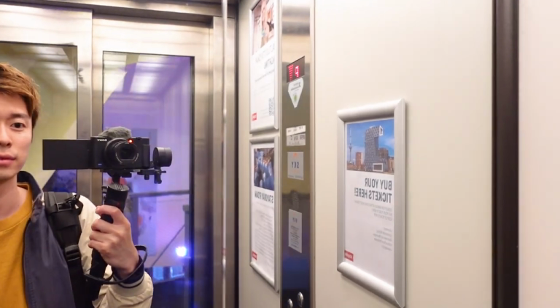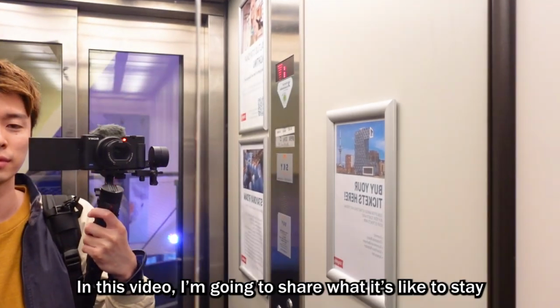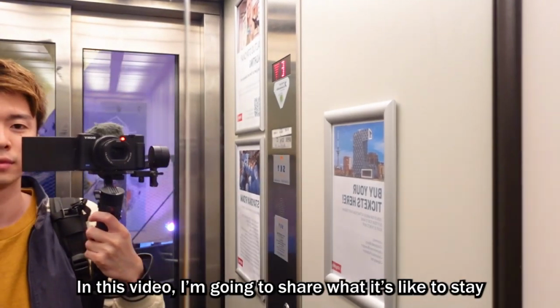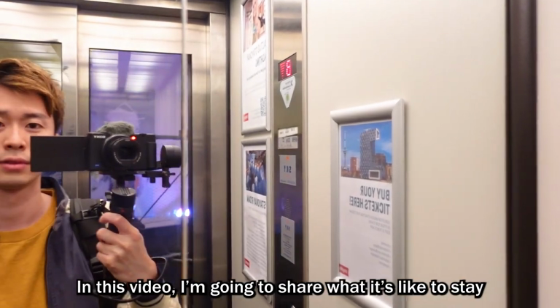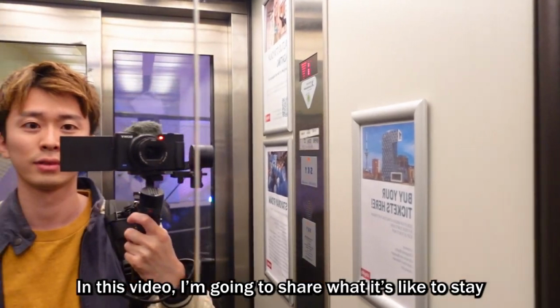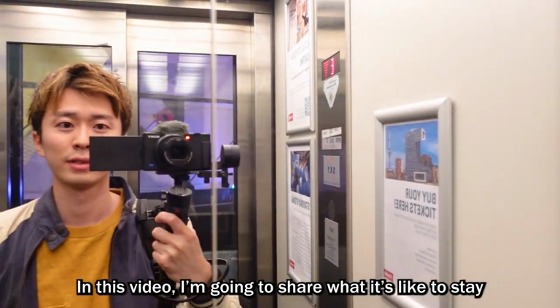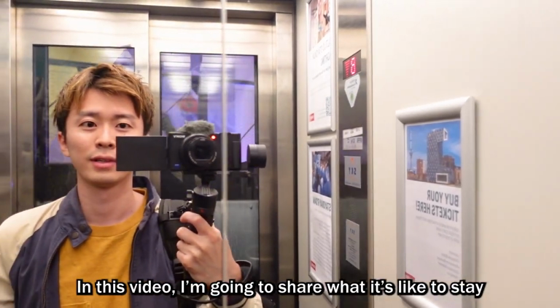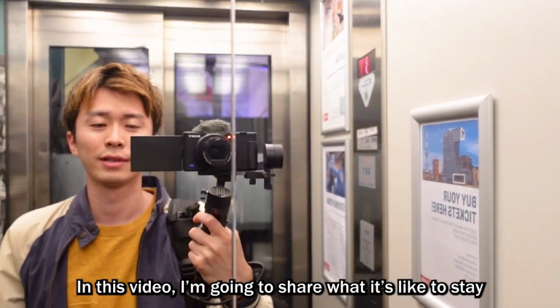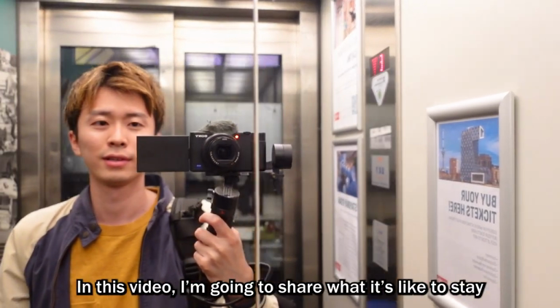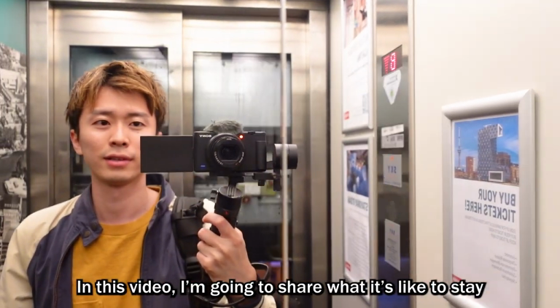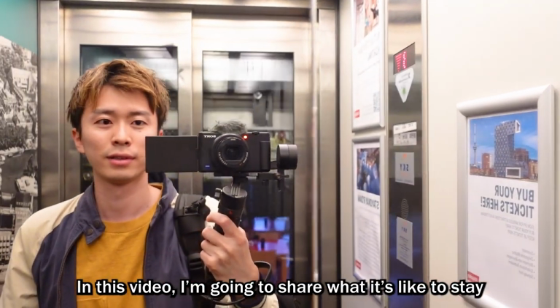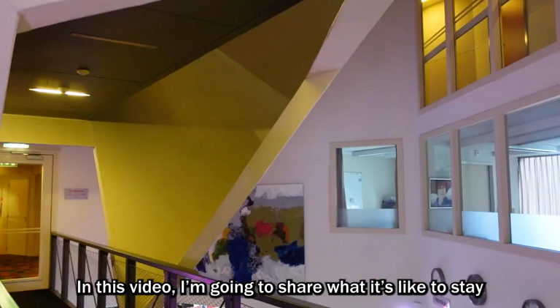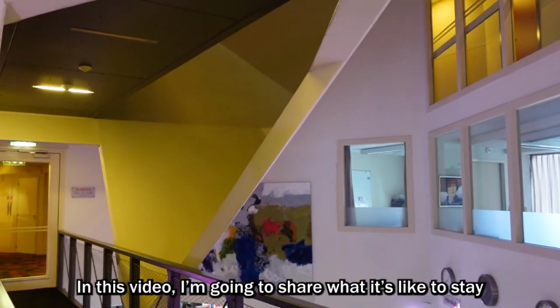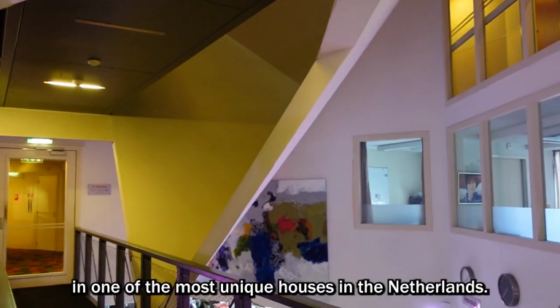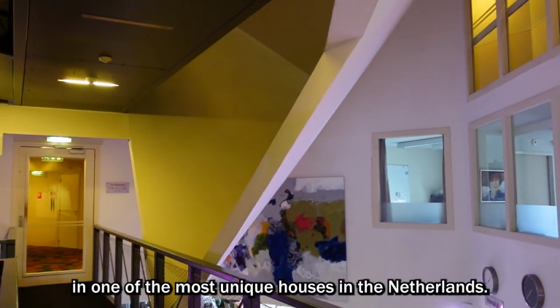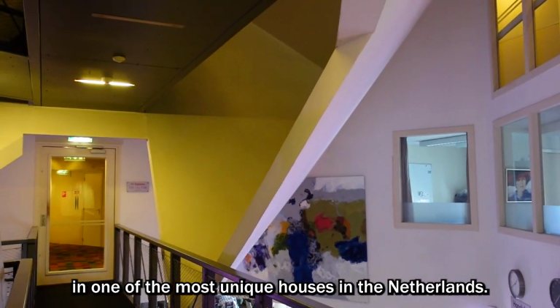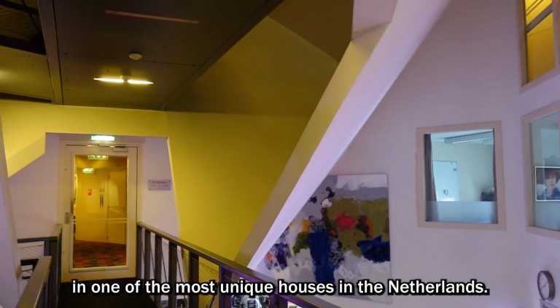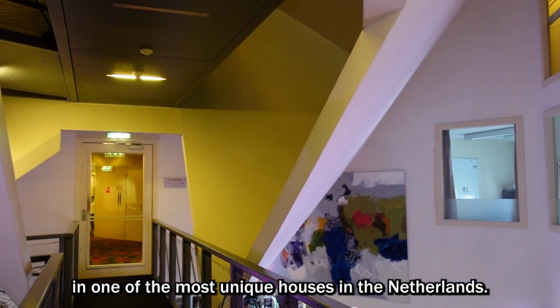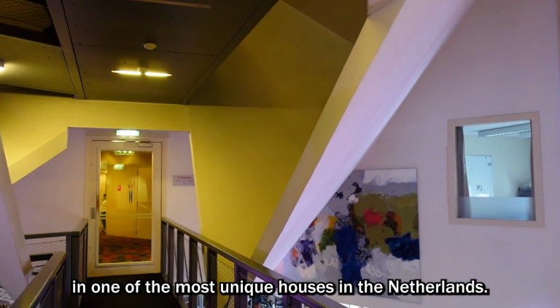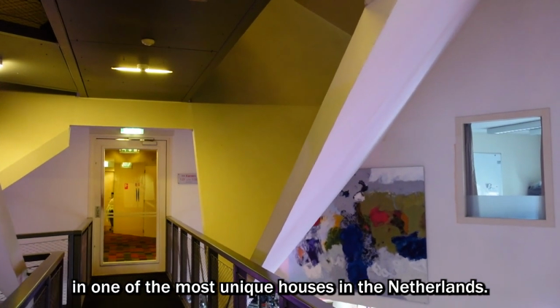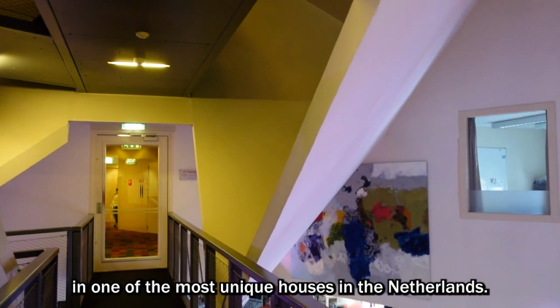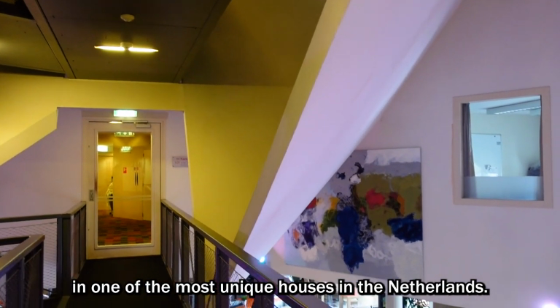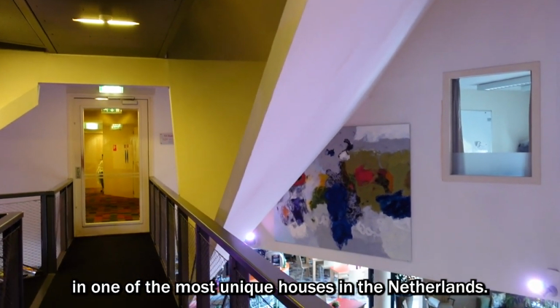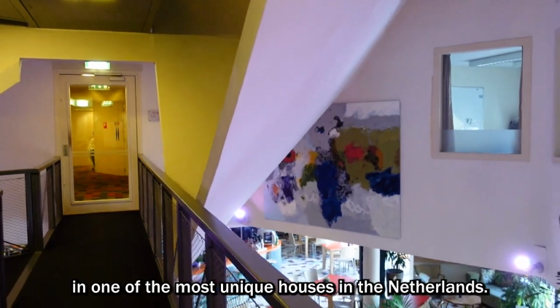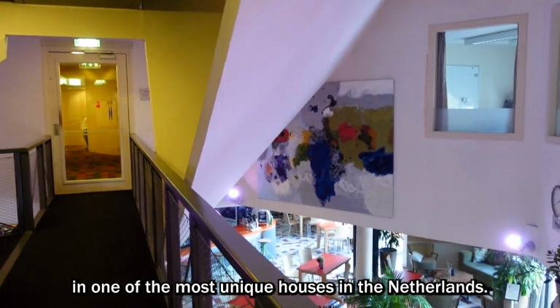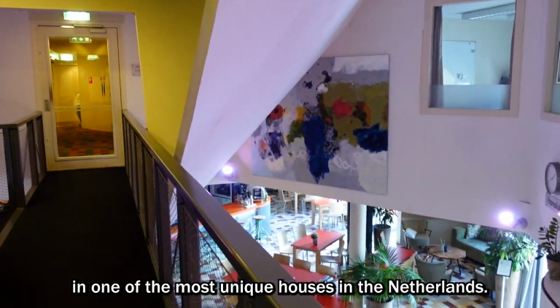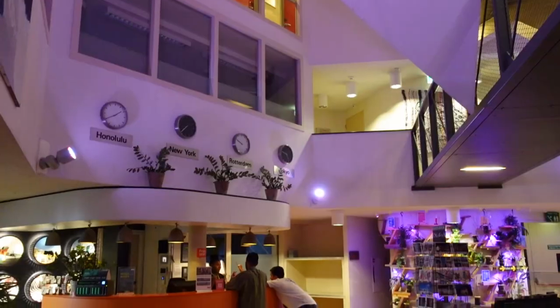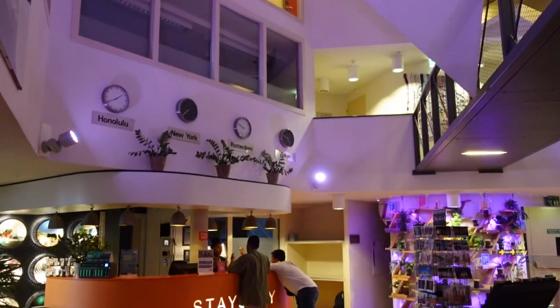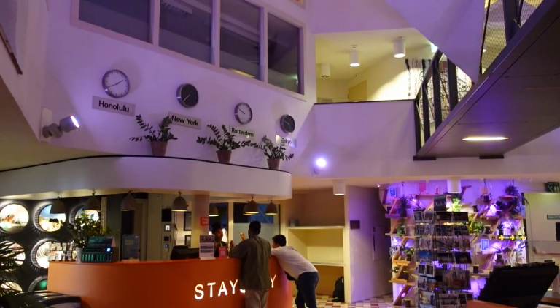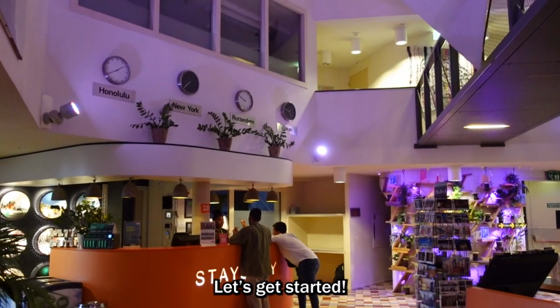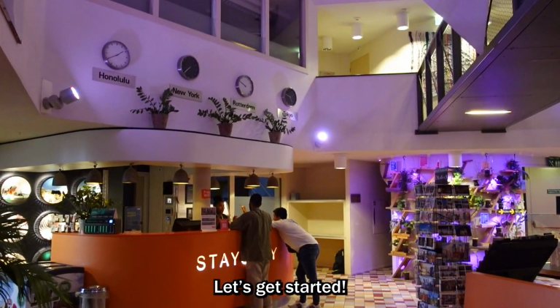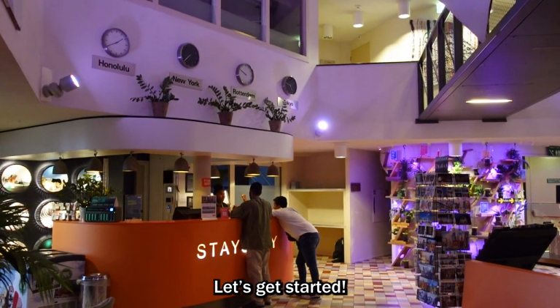In this video, I'm gonna share what it's like to stay in one of the most unique houses in the Netherlands. Let's get started!